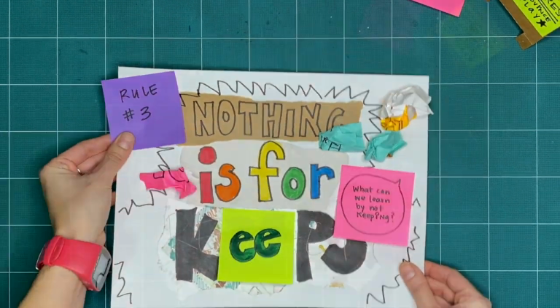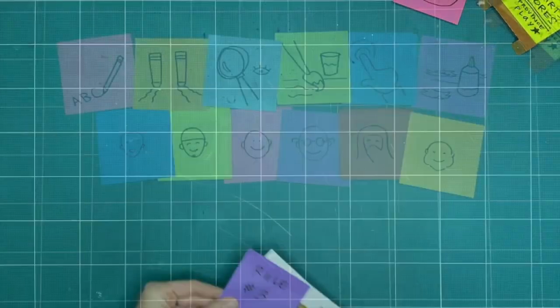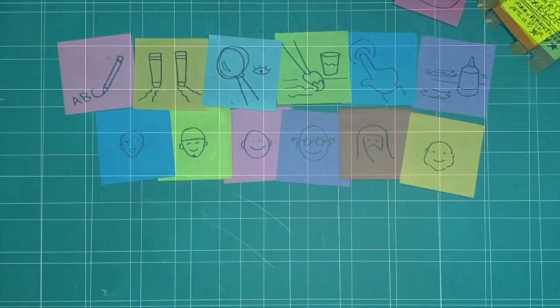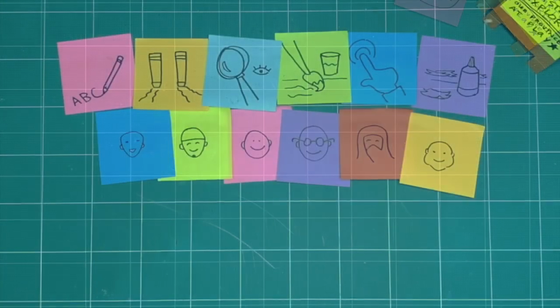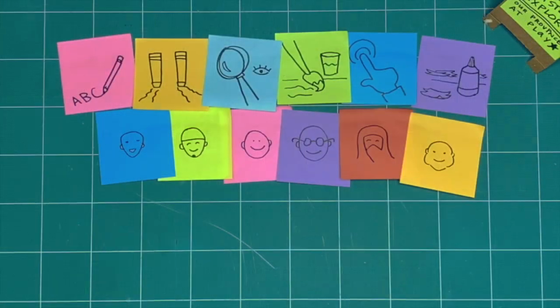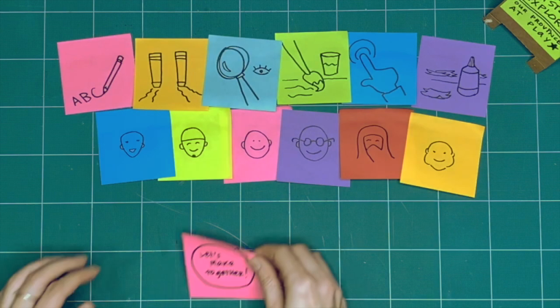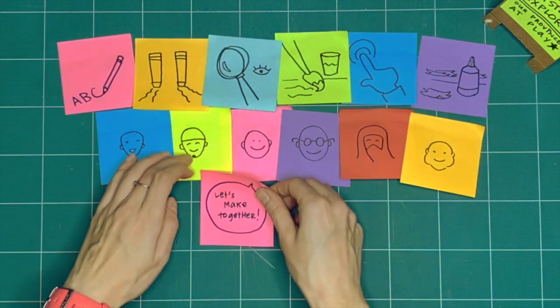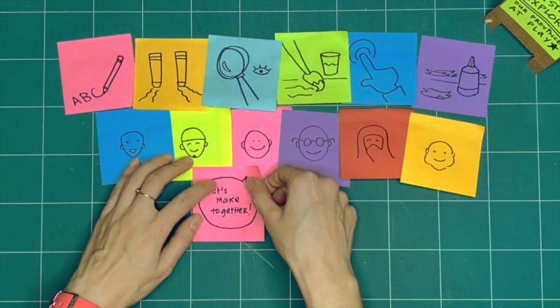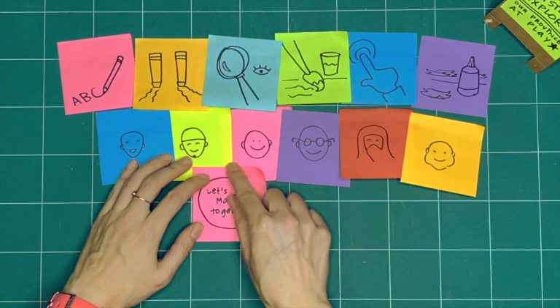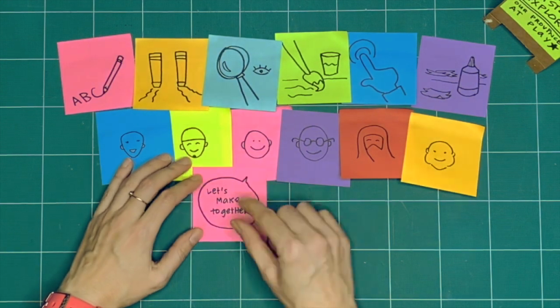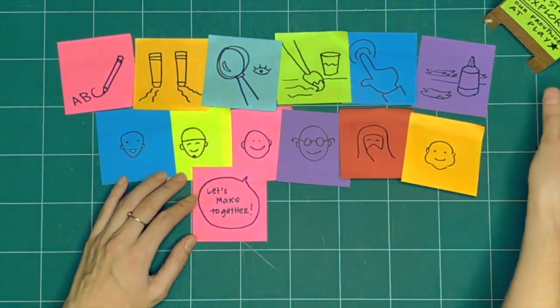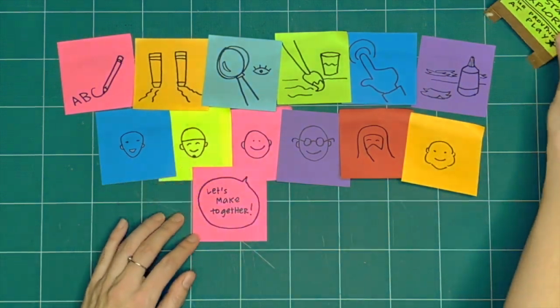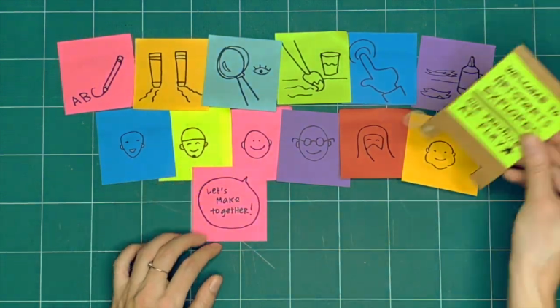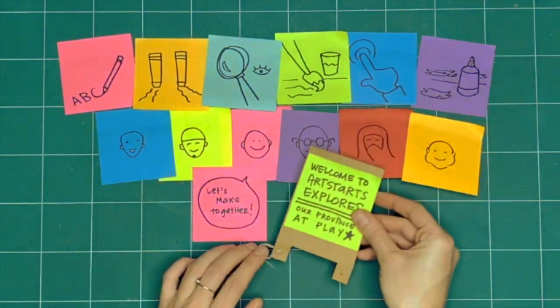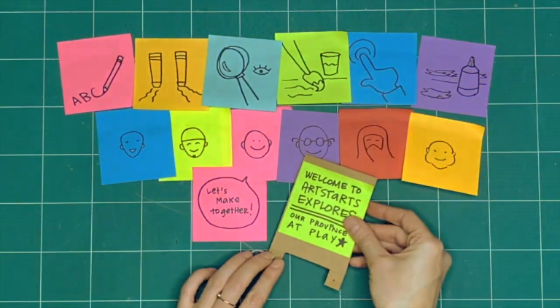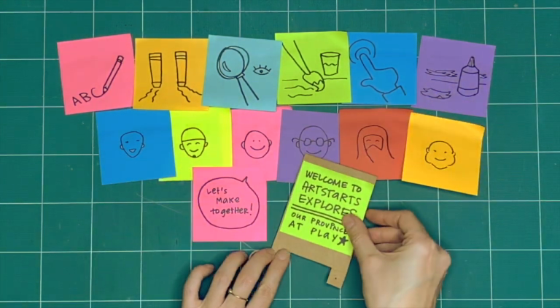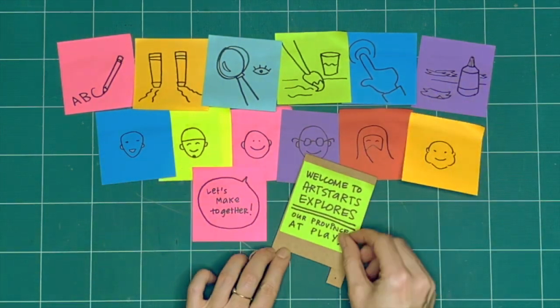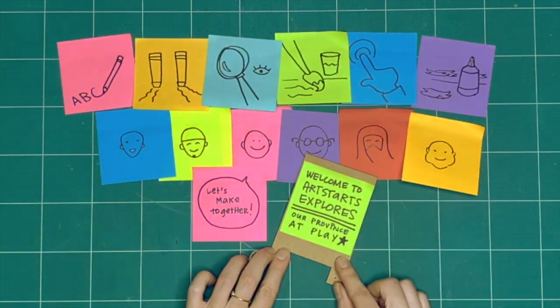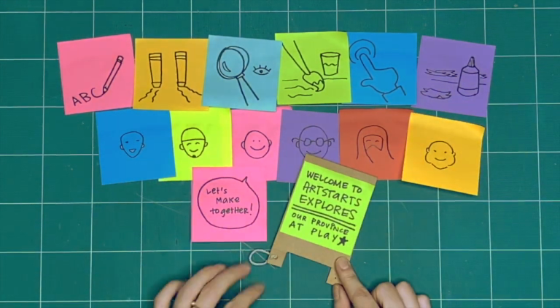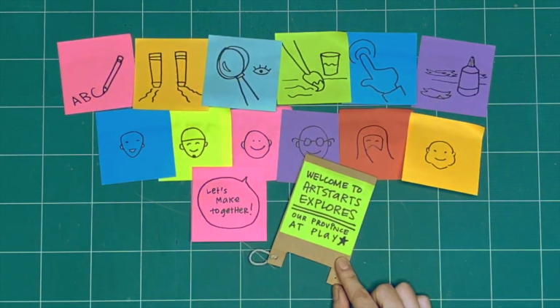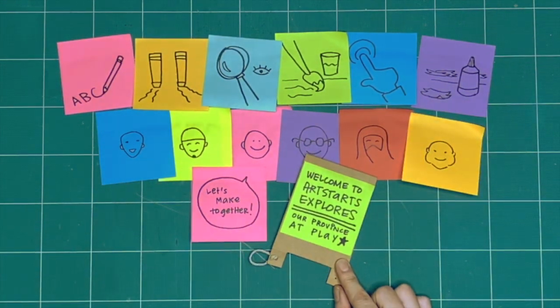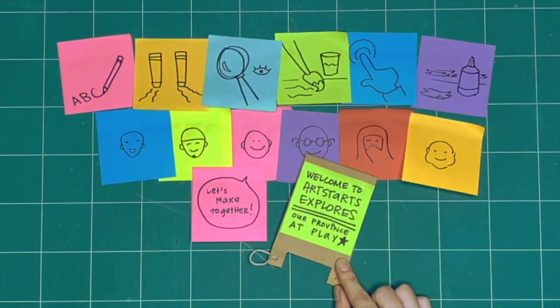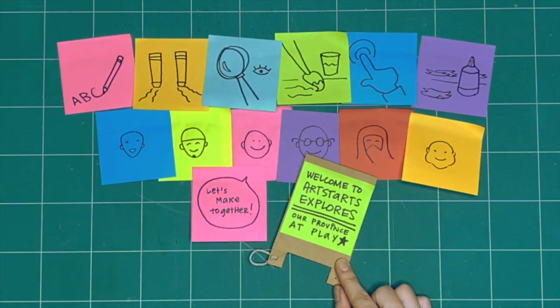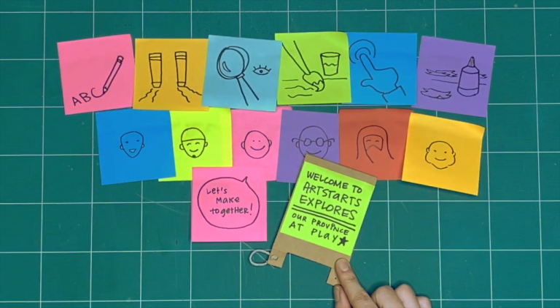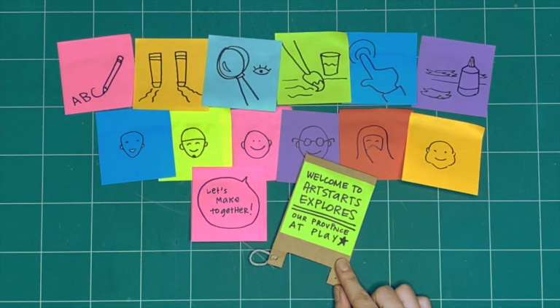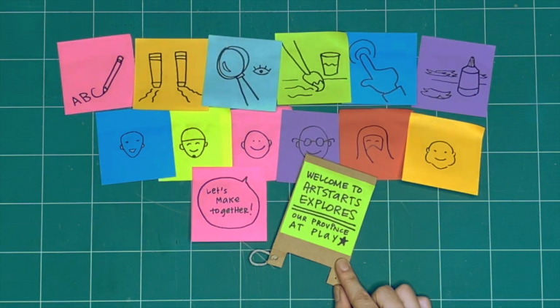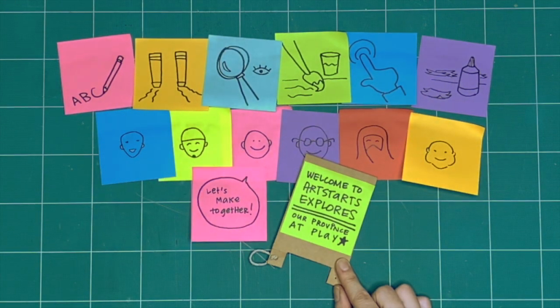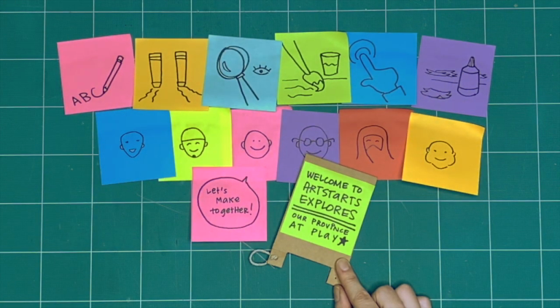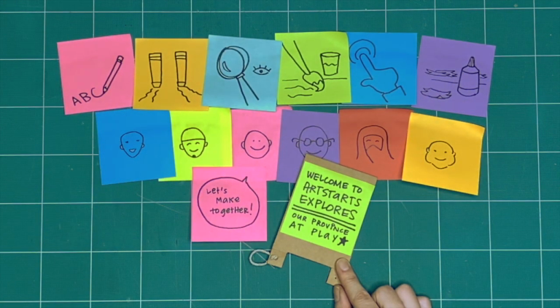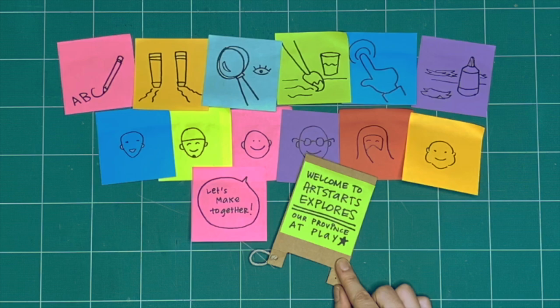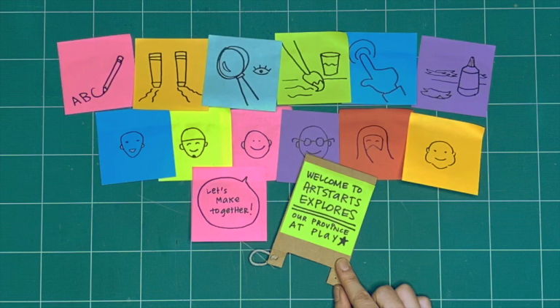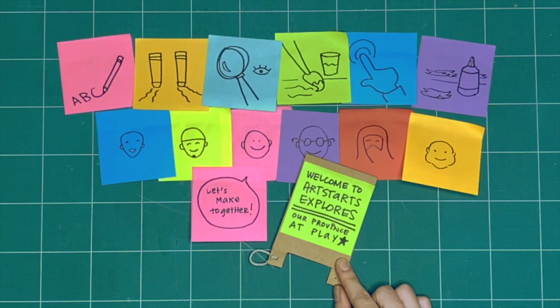These are our three rules for when we explore together every week. What will we explore together this week?